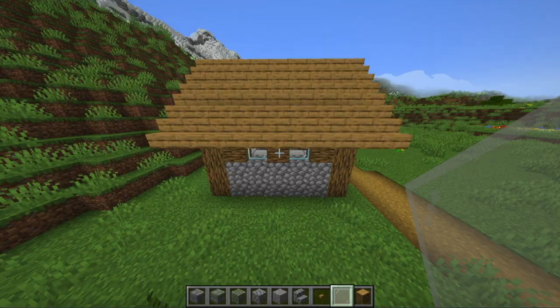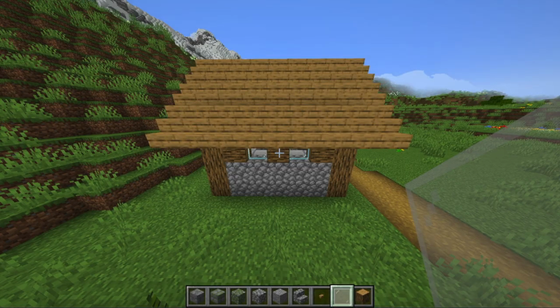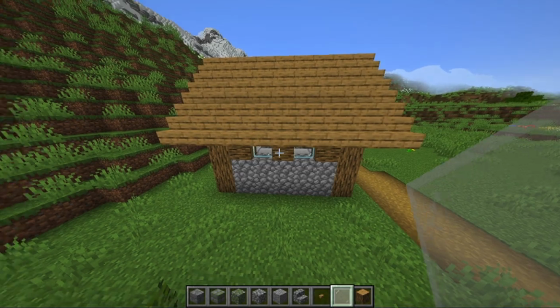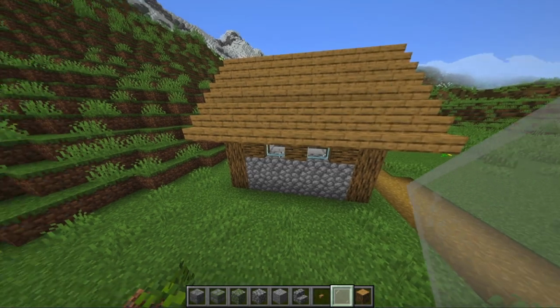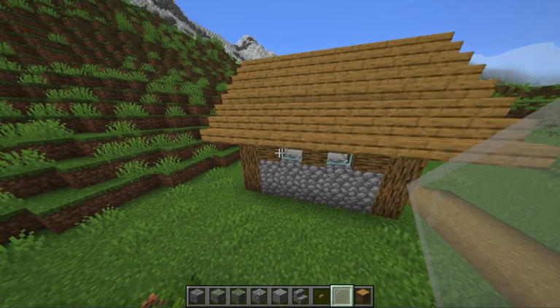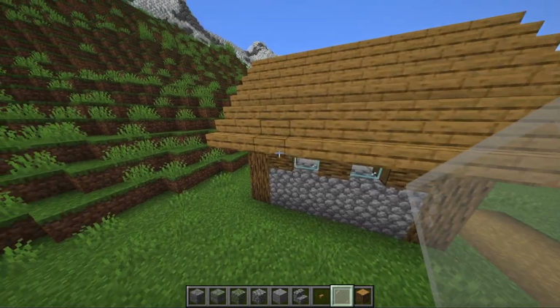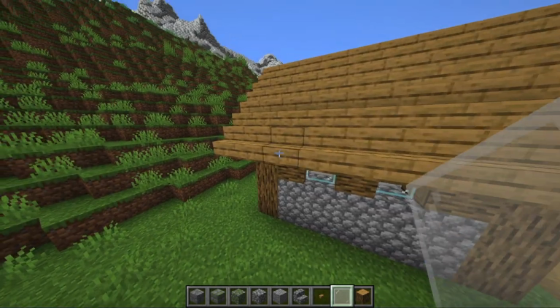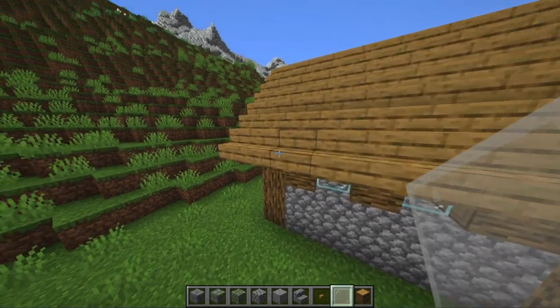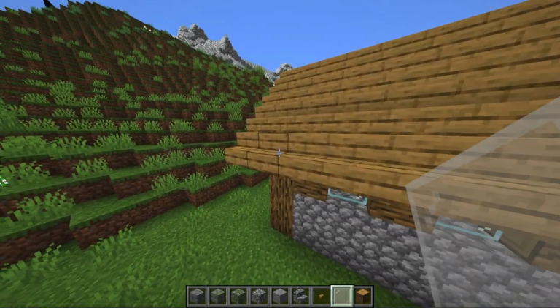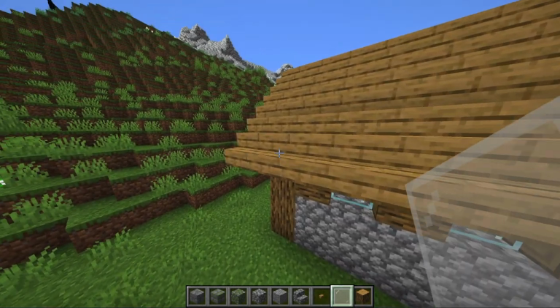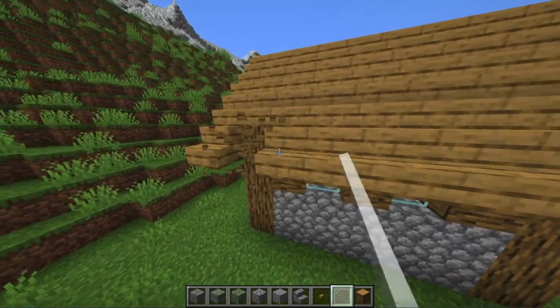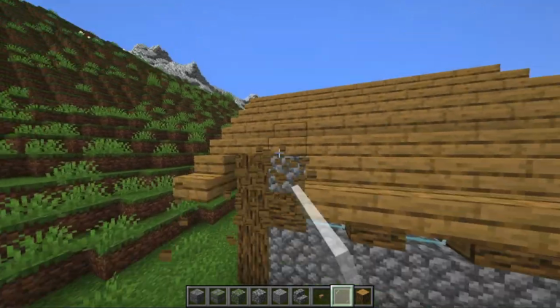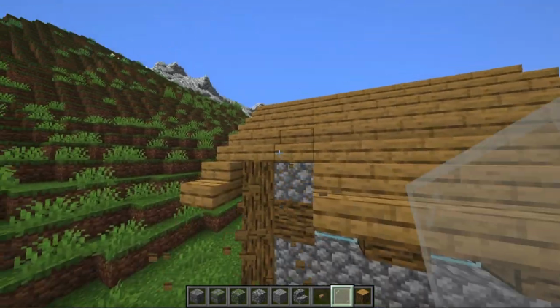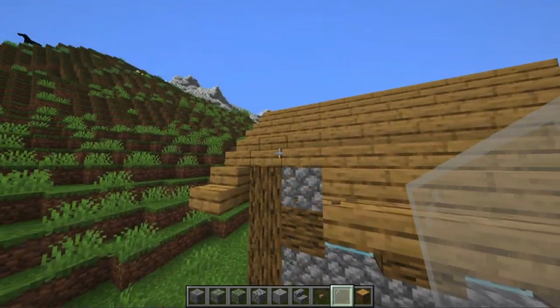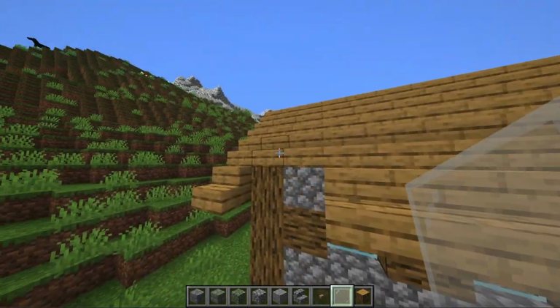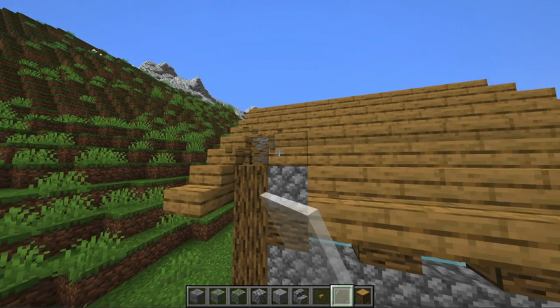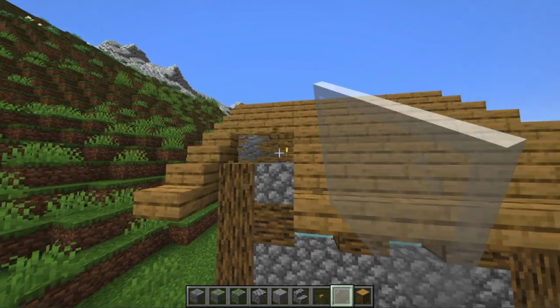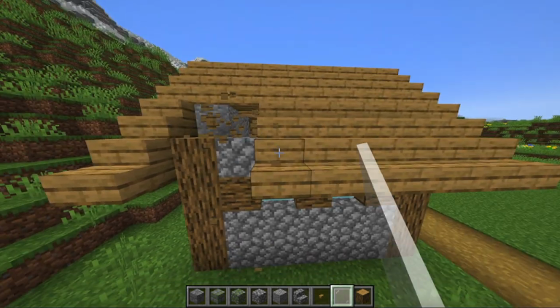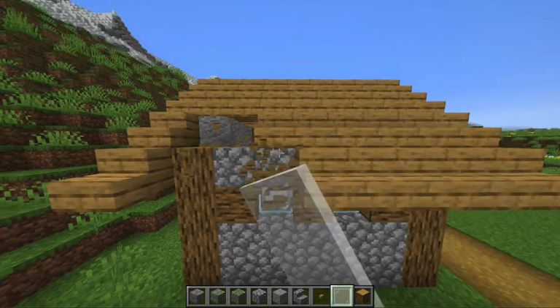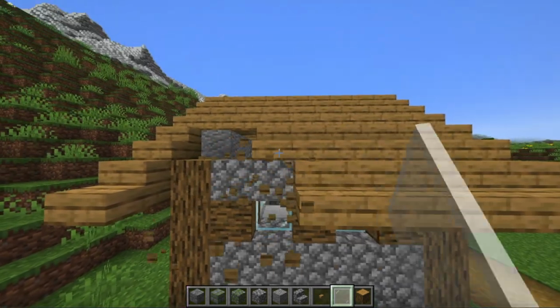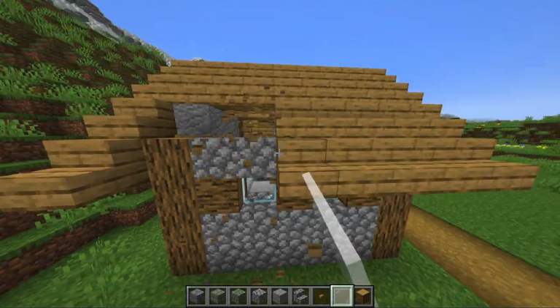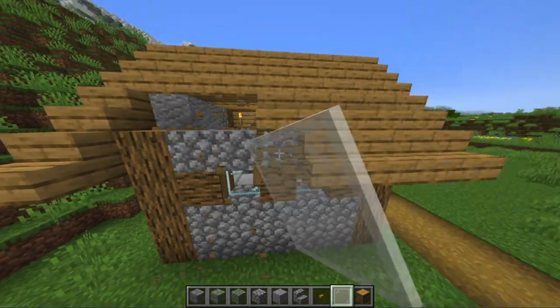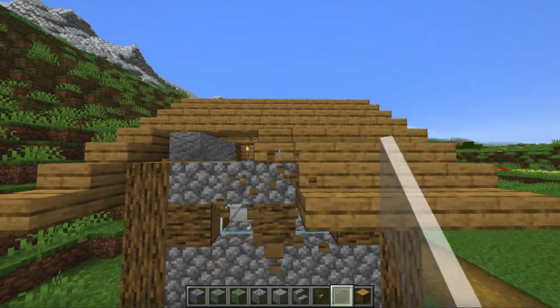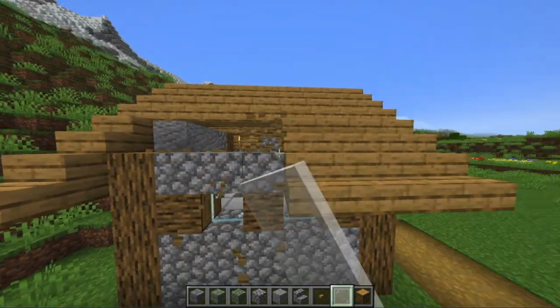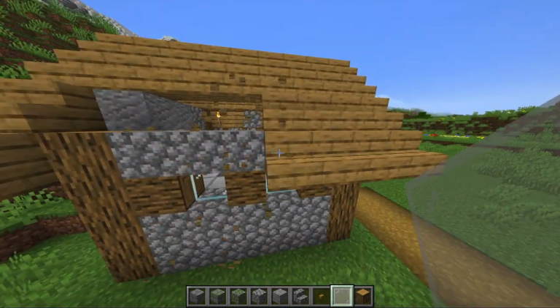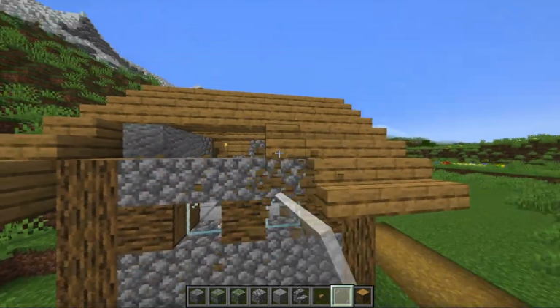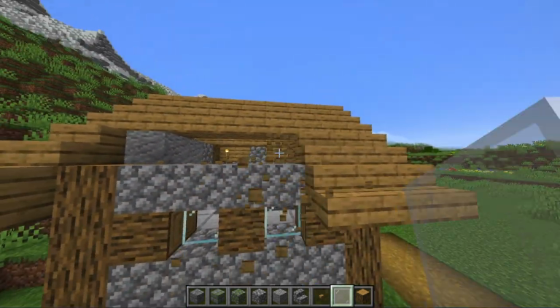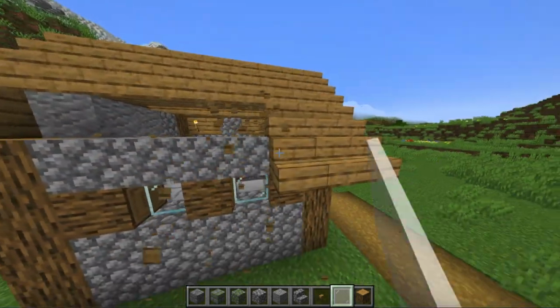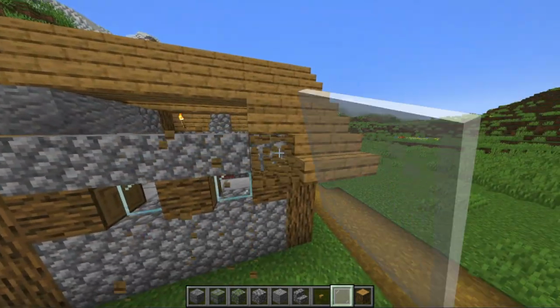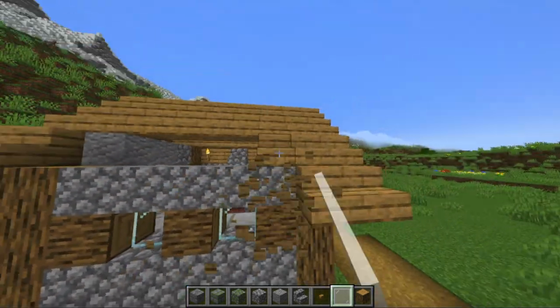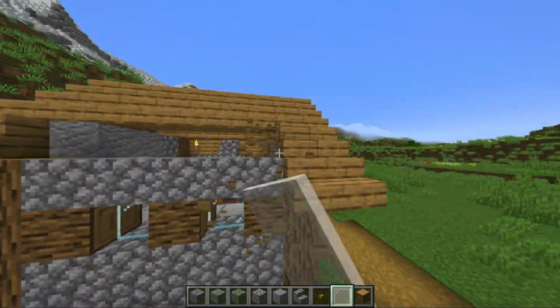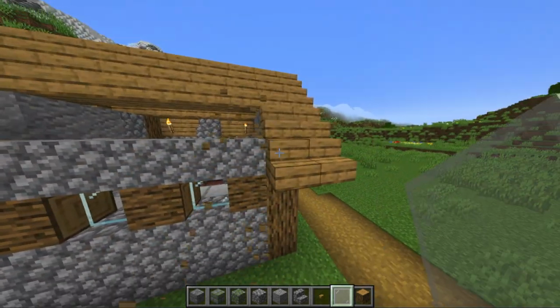For the side wall we're going to keep the concept of having two windows. The rest will be the same as the back wall.